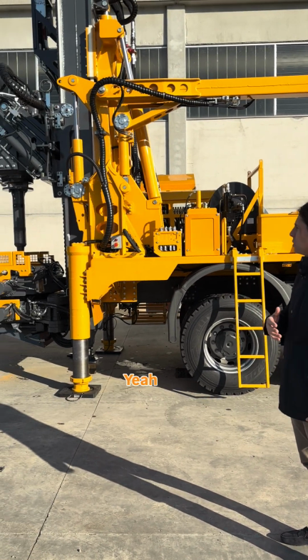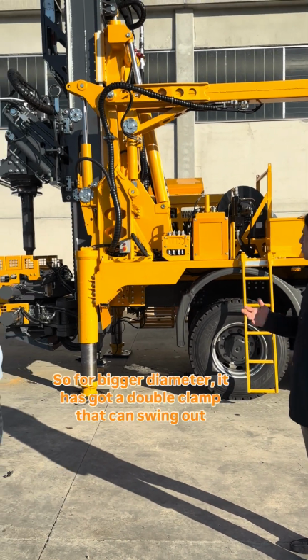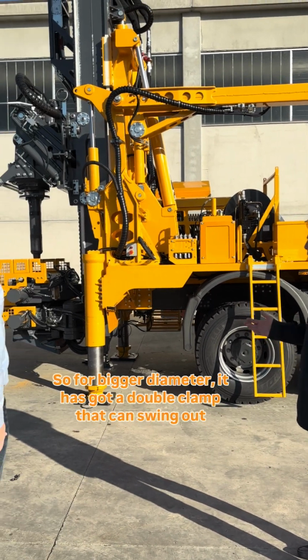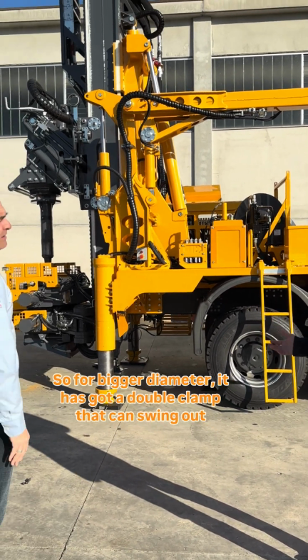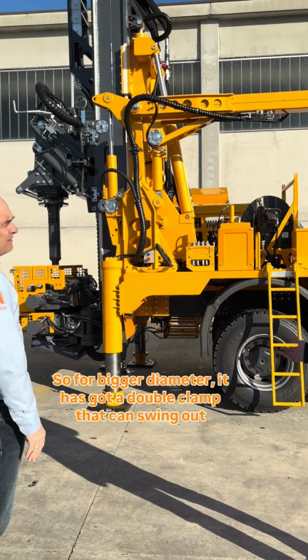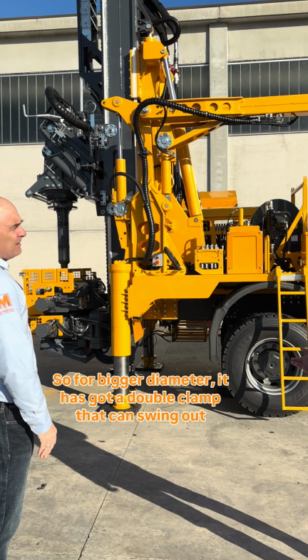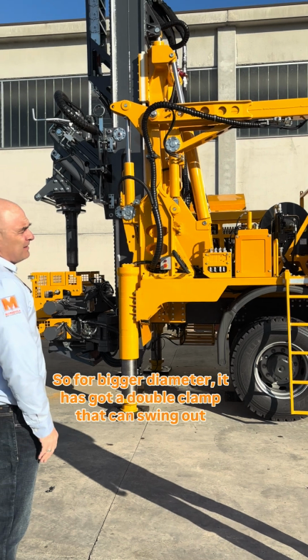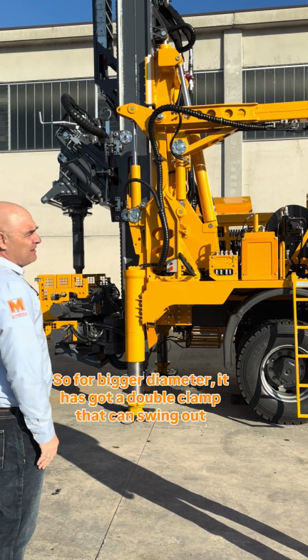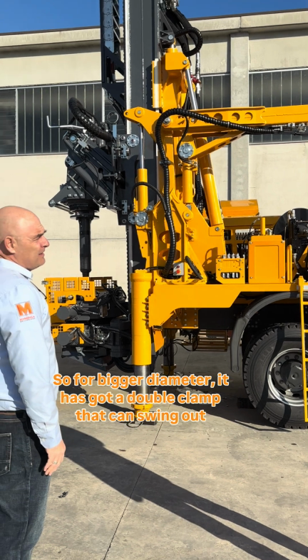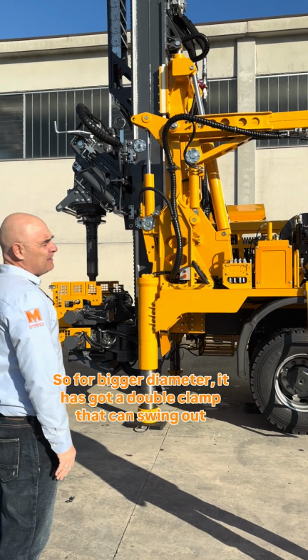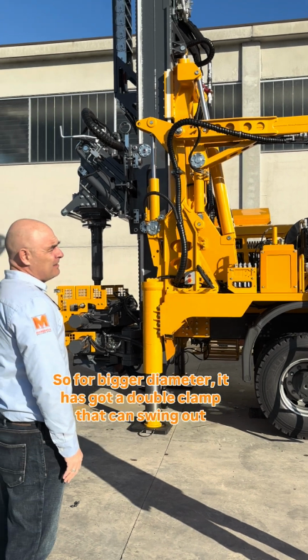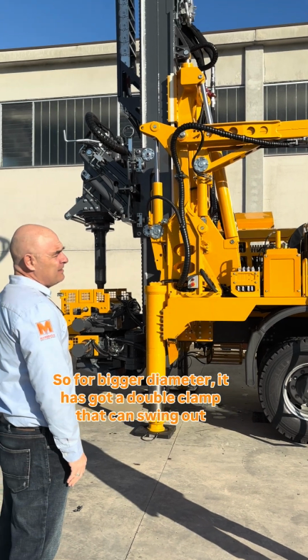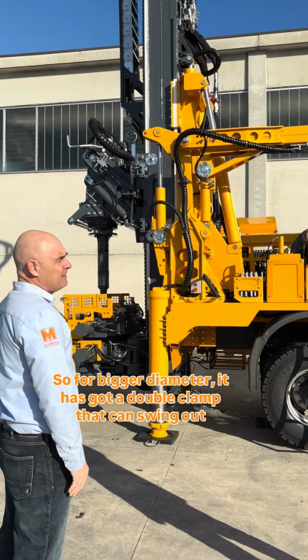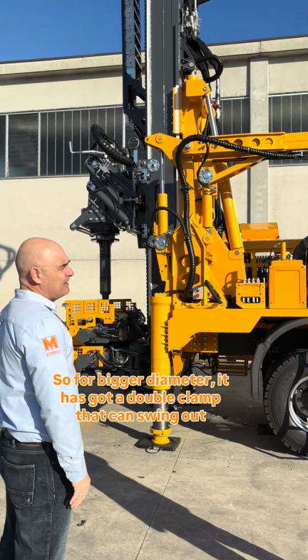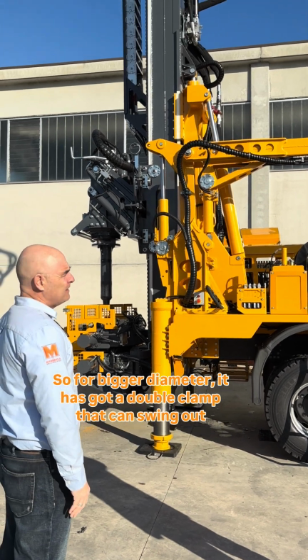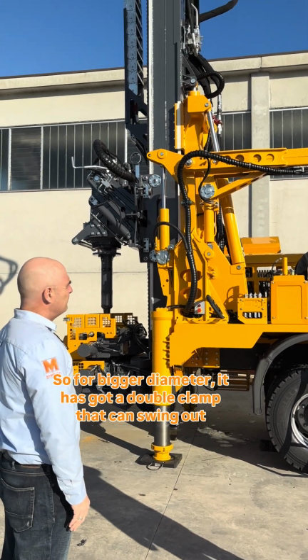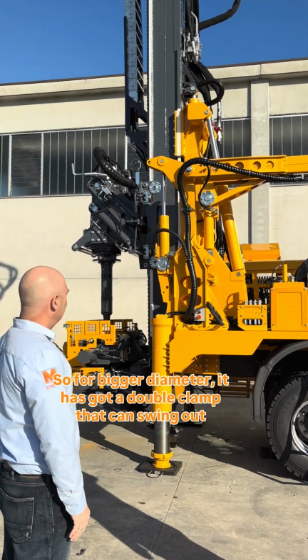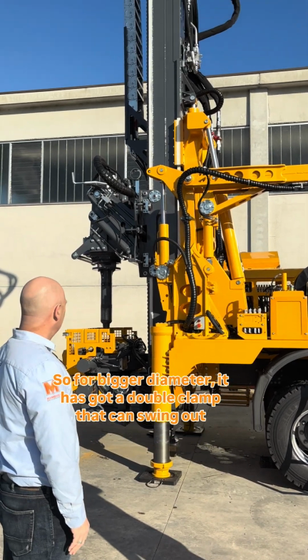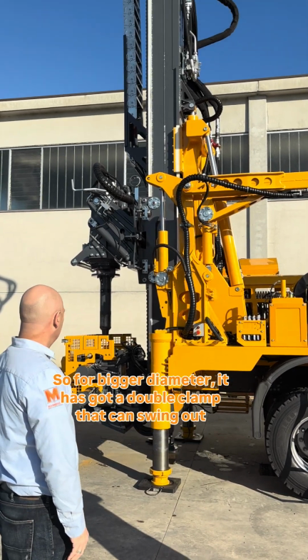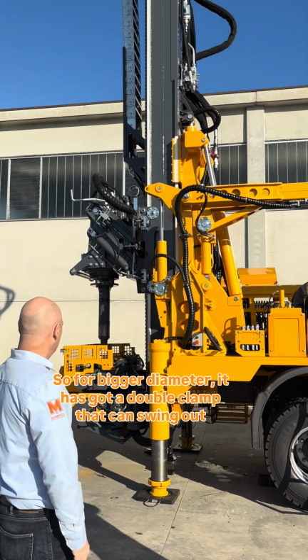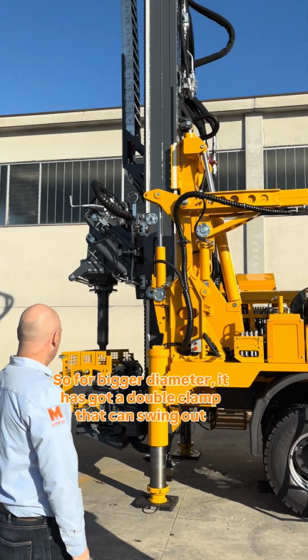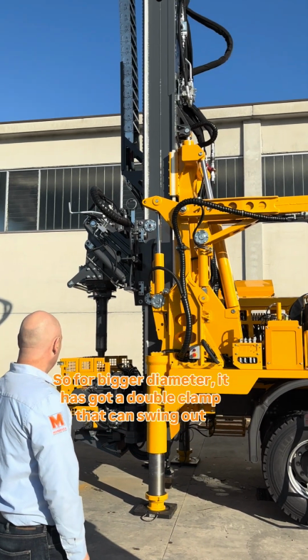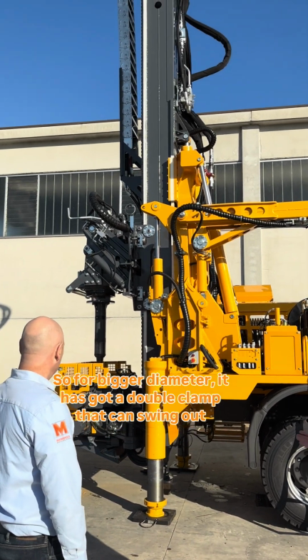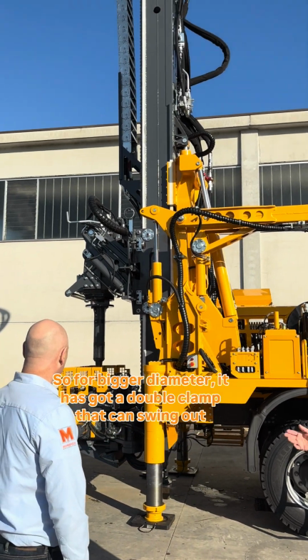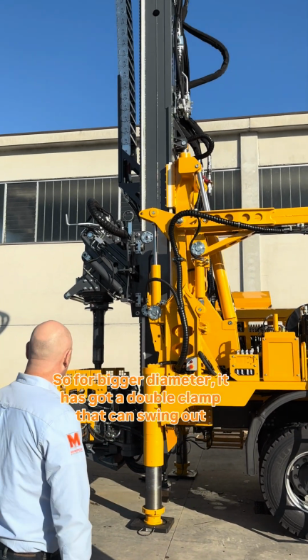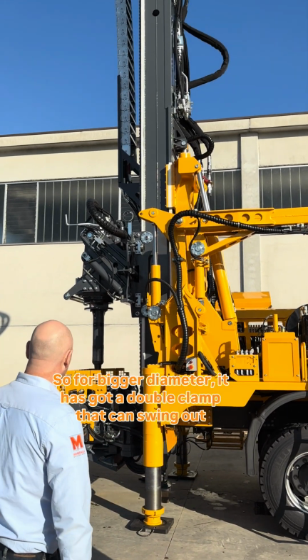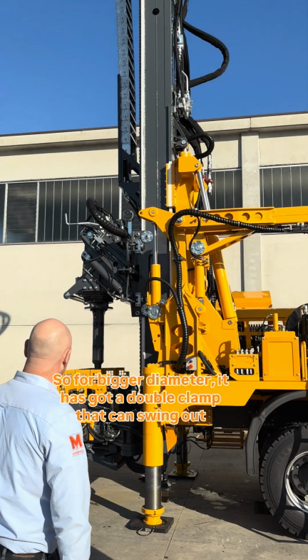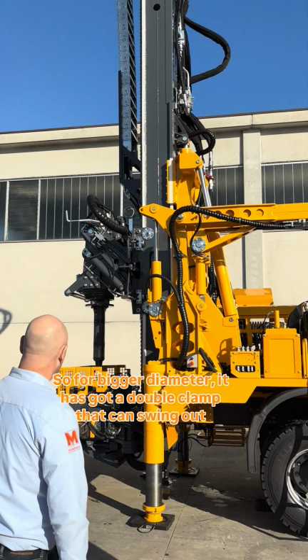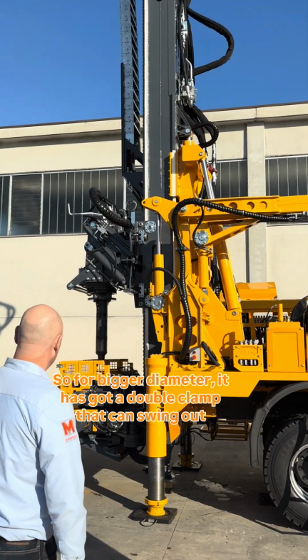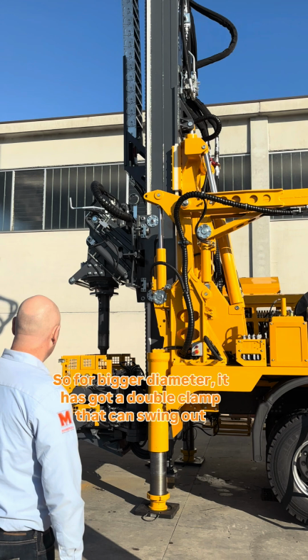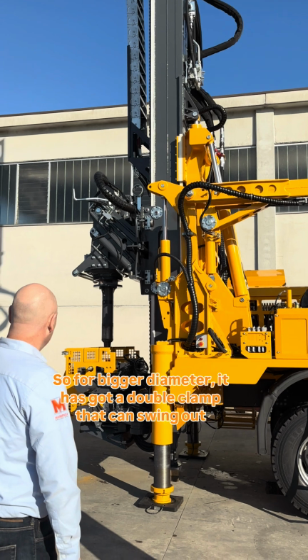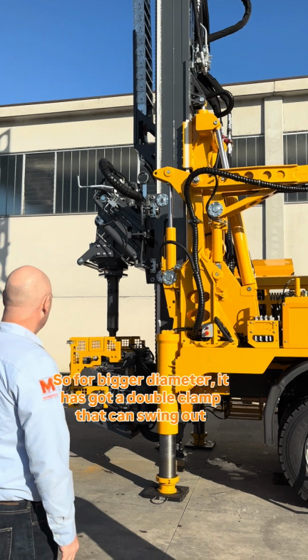Also, the rotary head is pre-arranged to drill by reverse circulation. So for bigger diameter, he has got a double clamp and can string out.